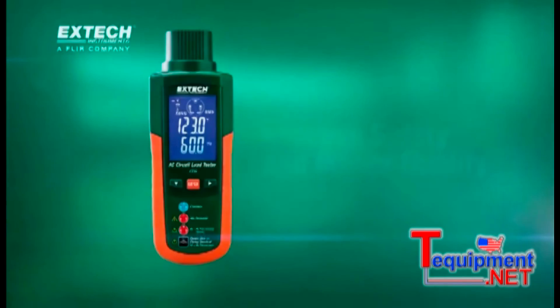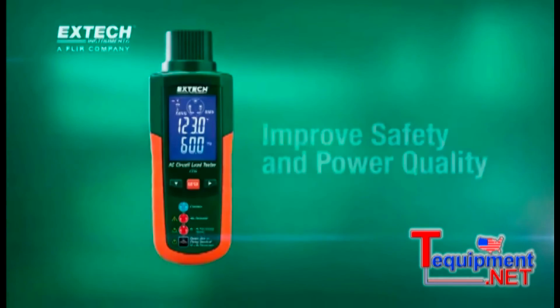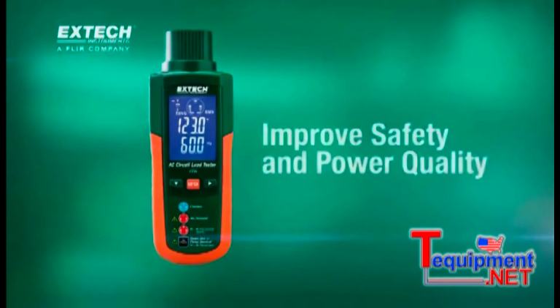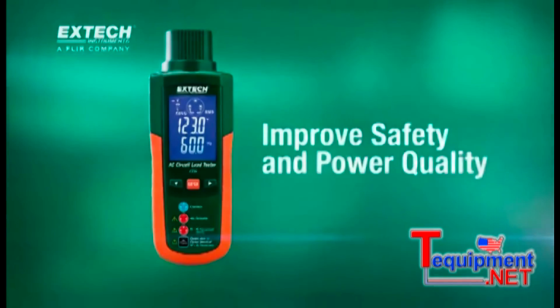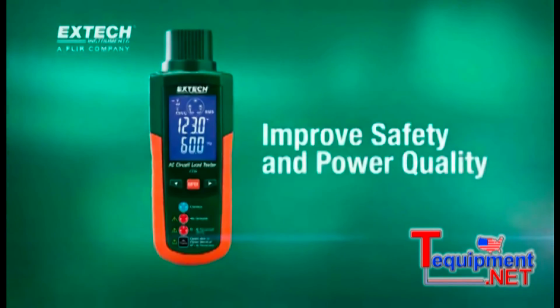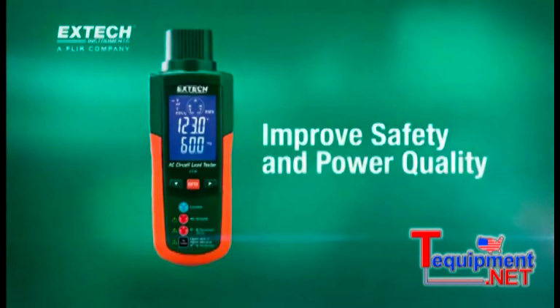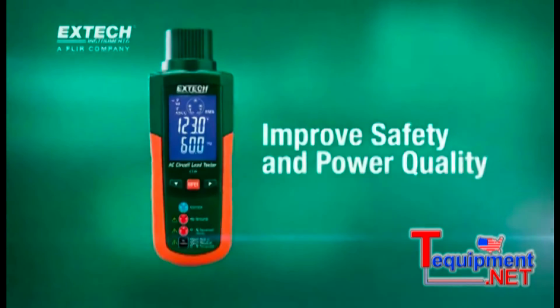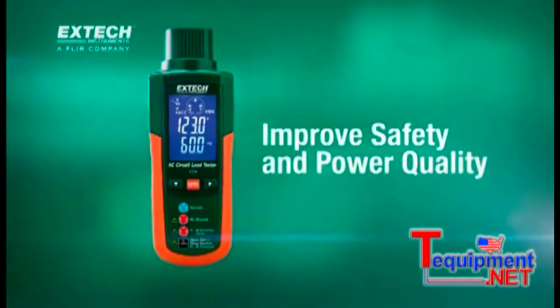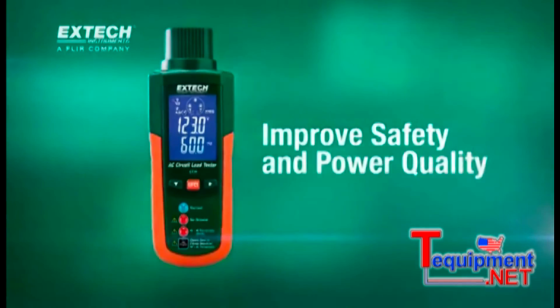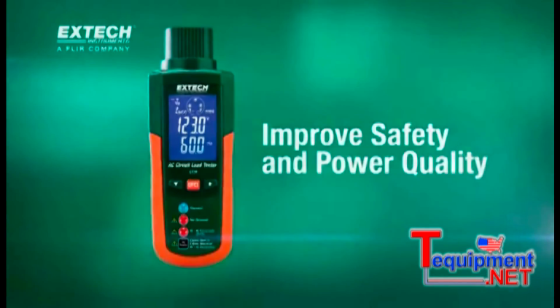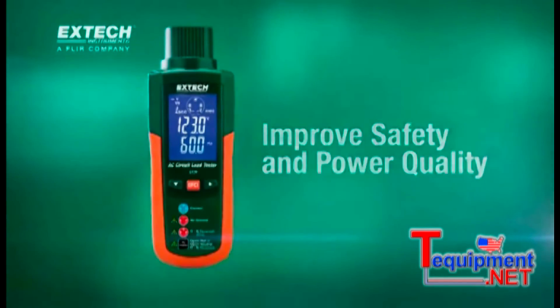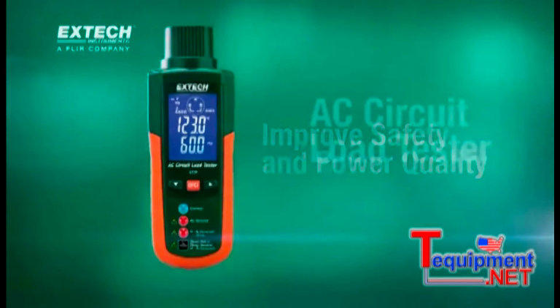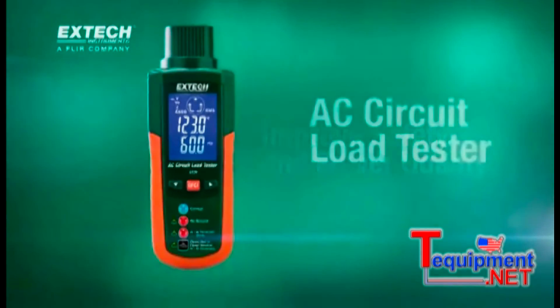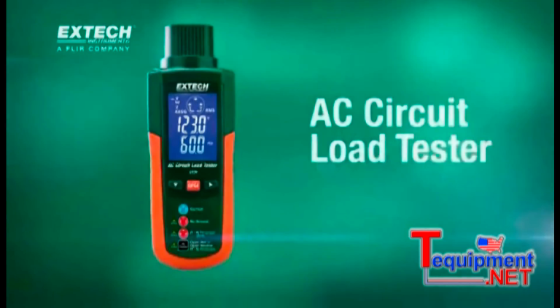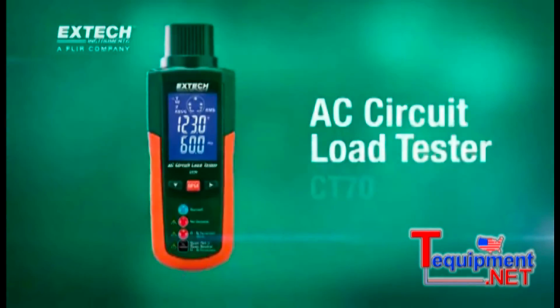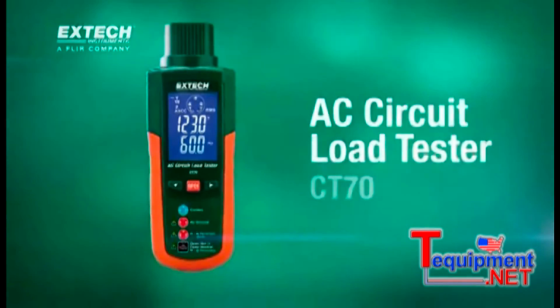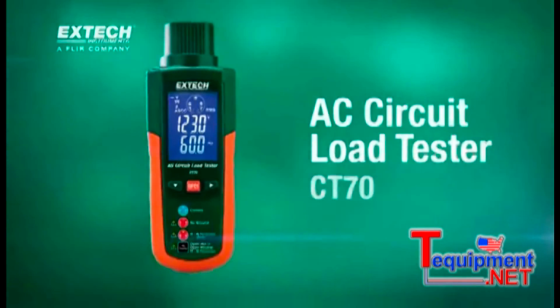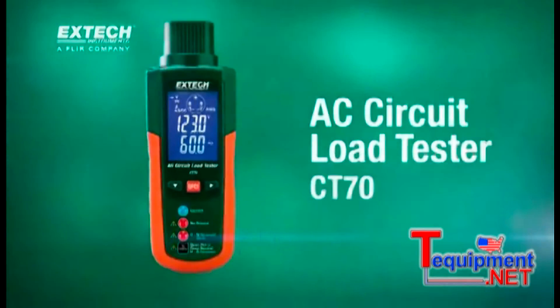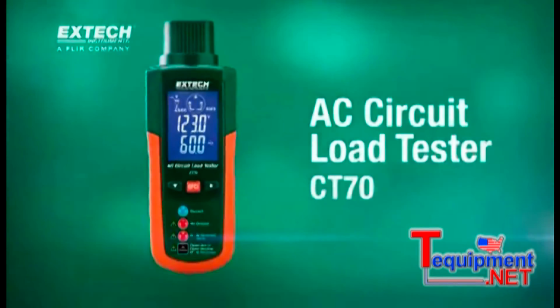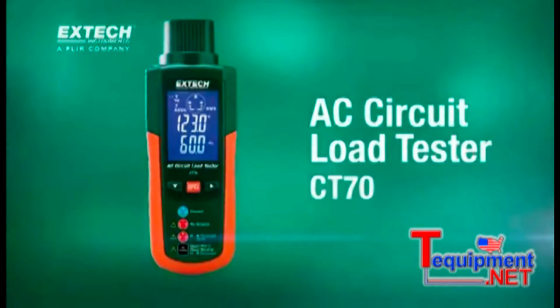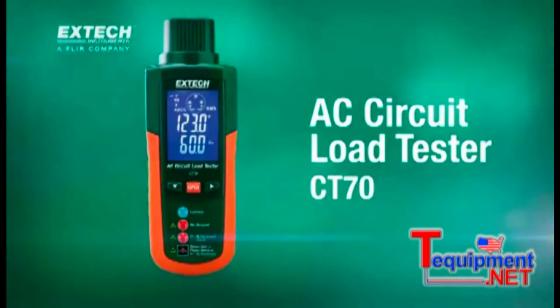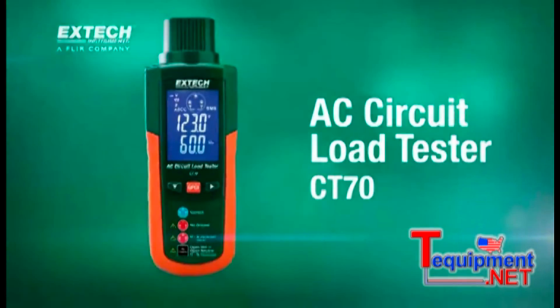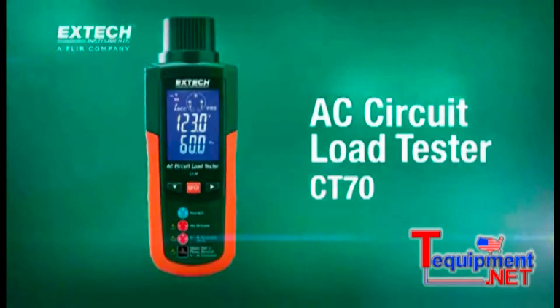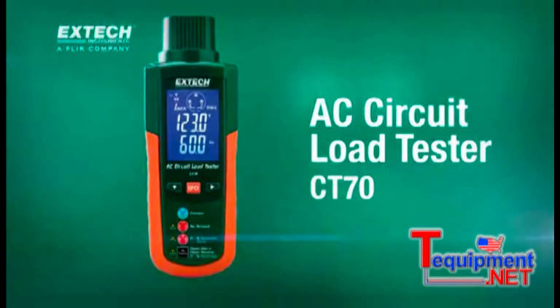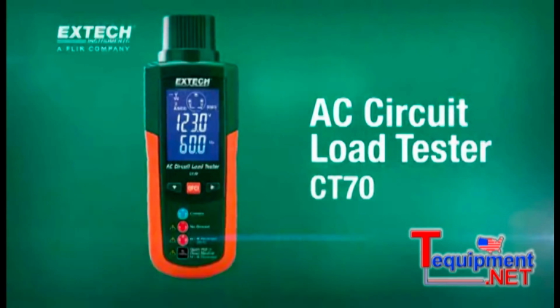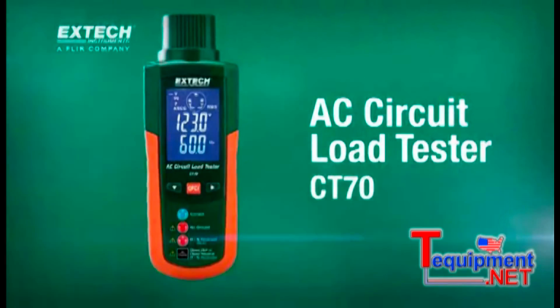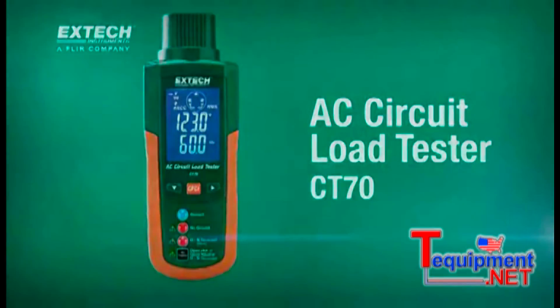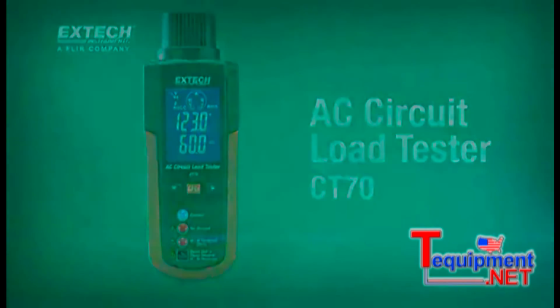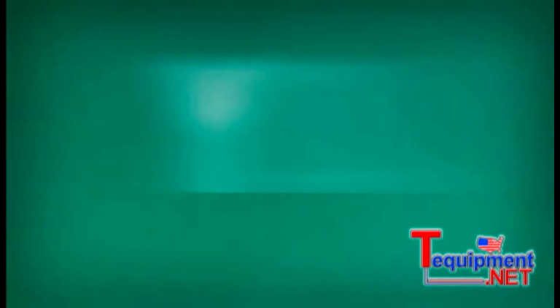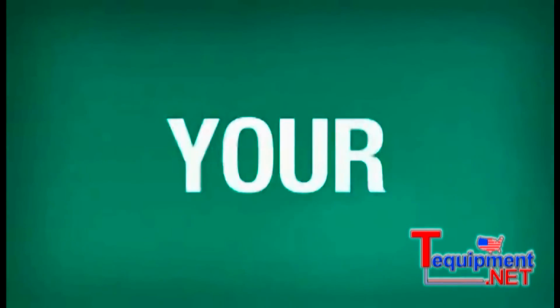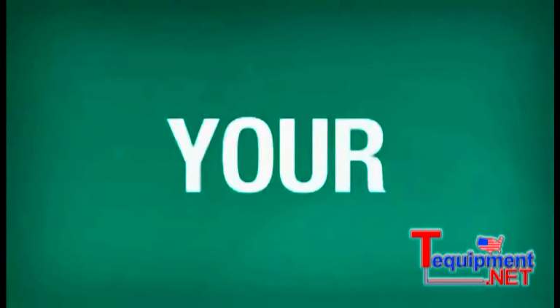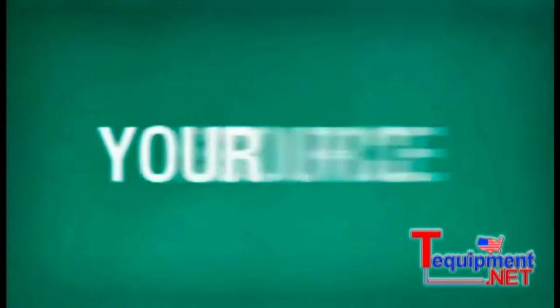Improve safety and power quality with the X-Tech CT70.